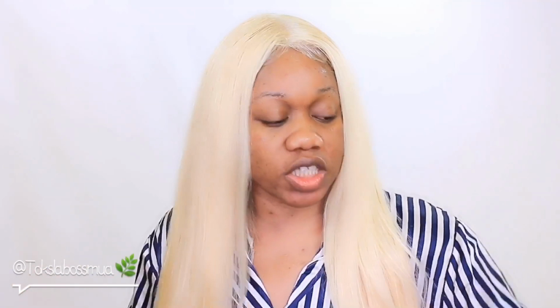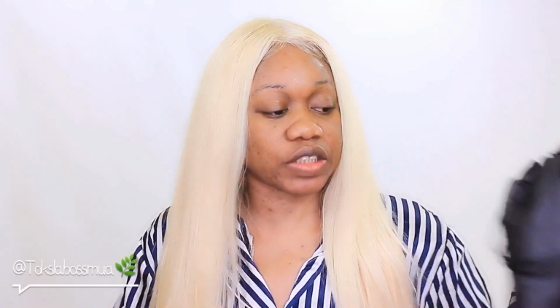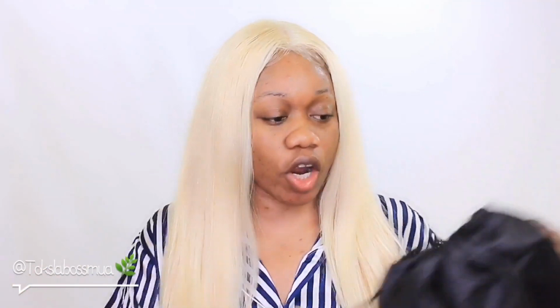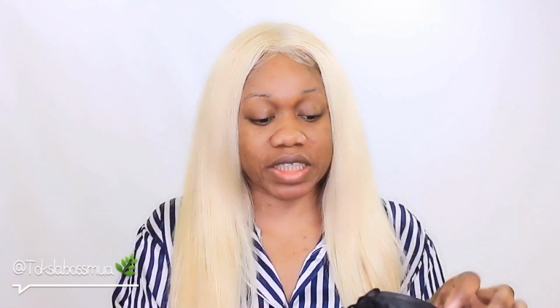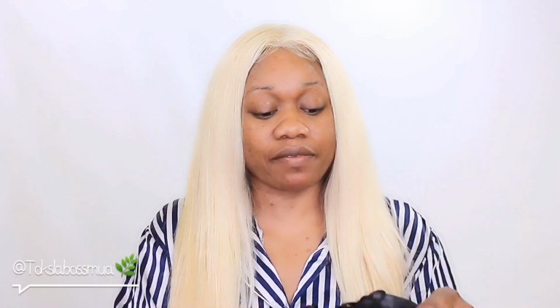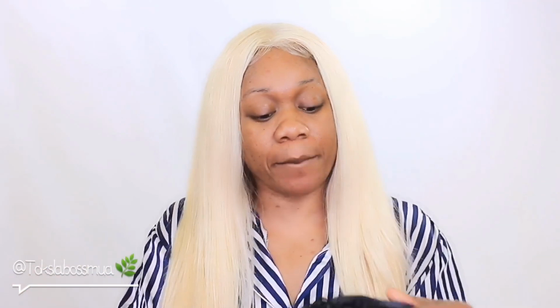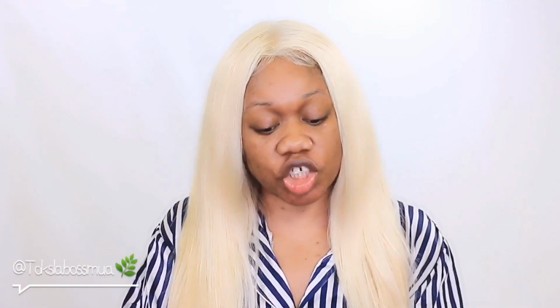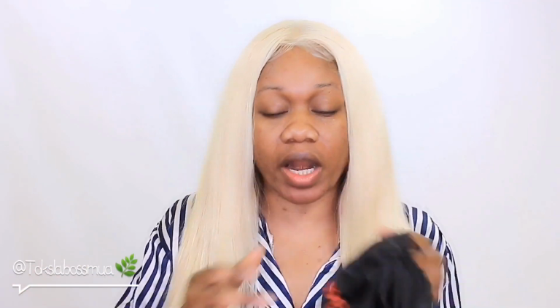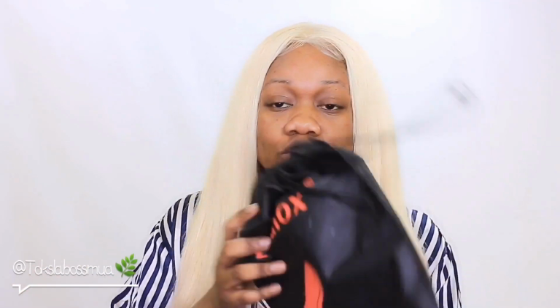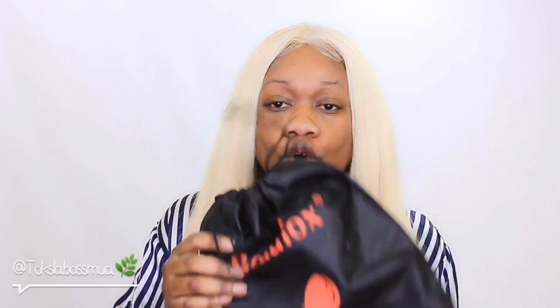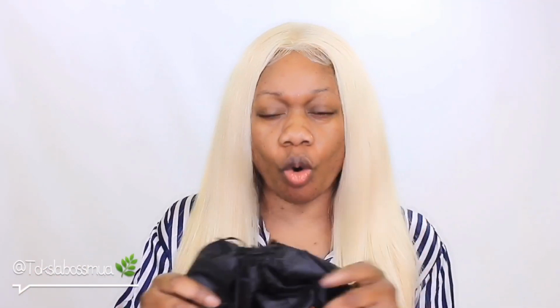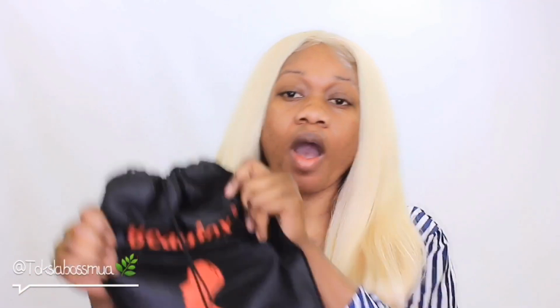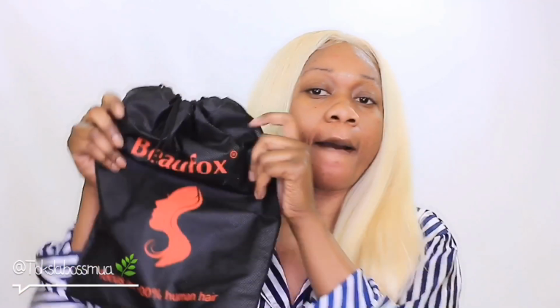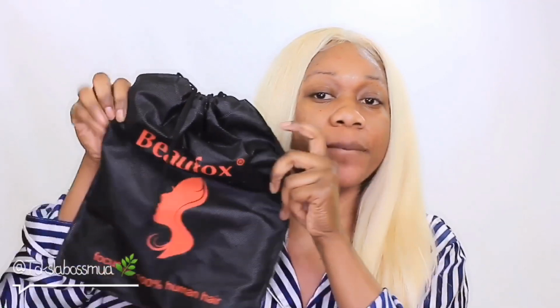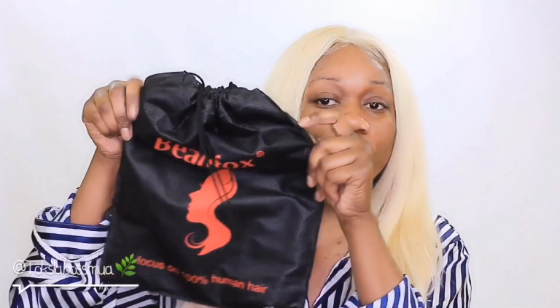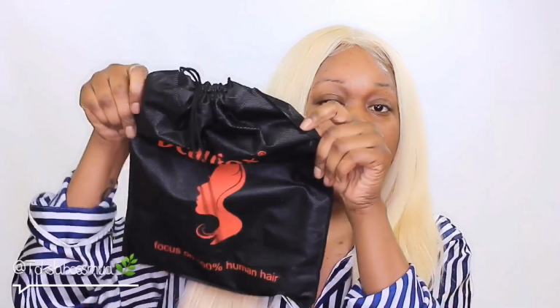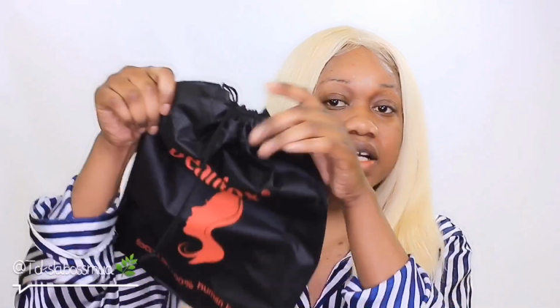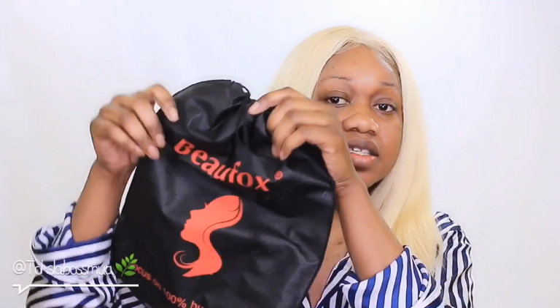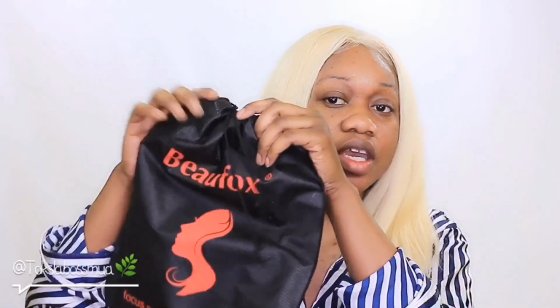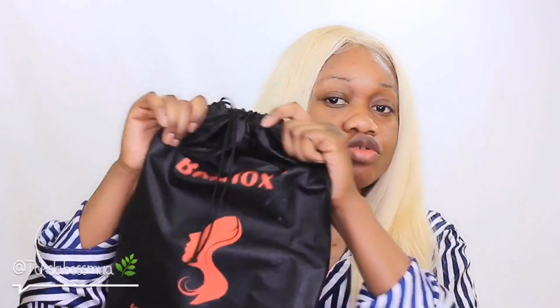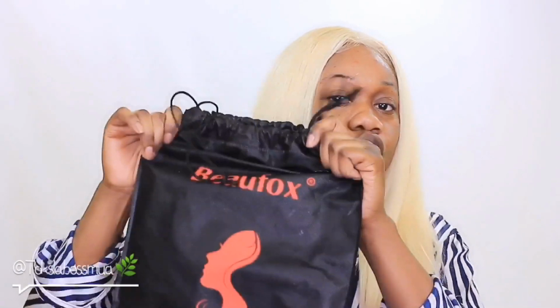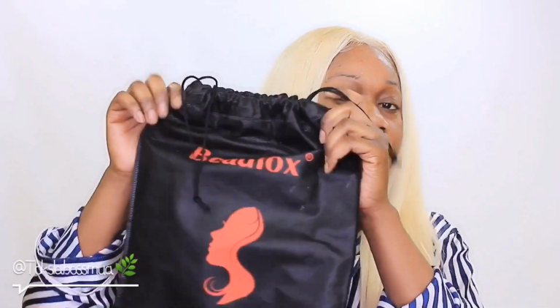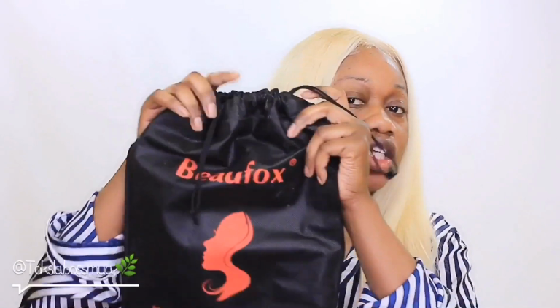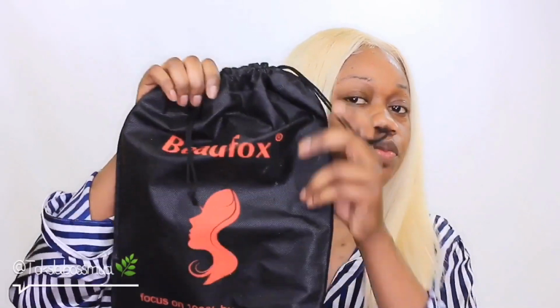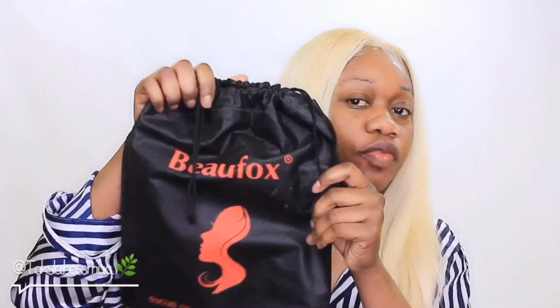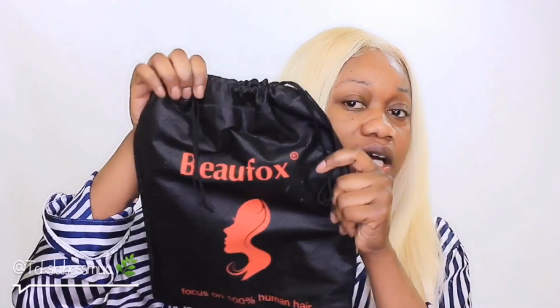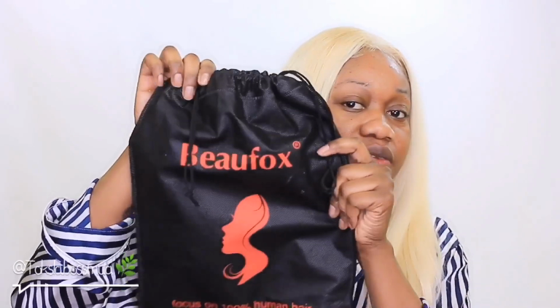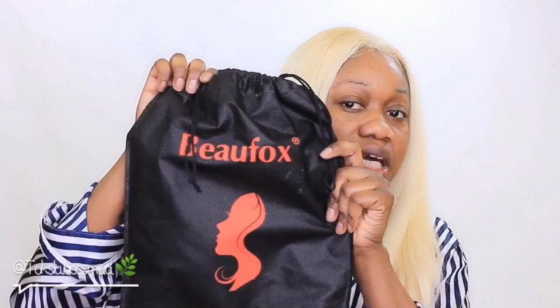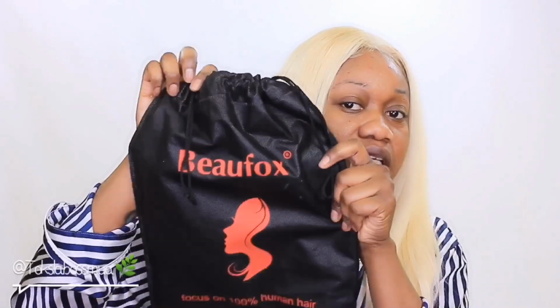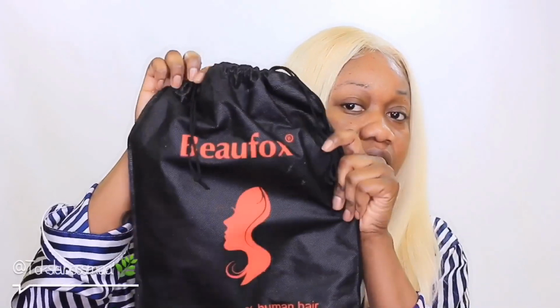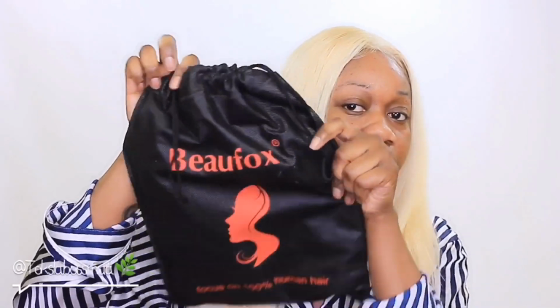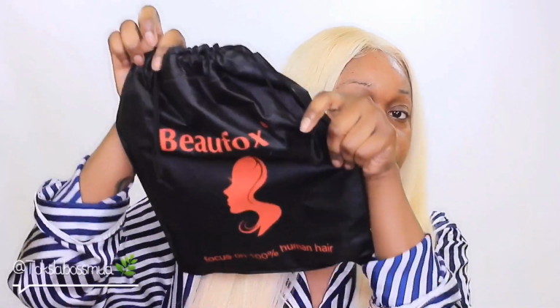First things first, let's give a big shout out to Viewfox. Thank you so much, Viewfox, for sending this hair!